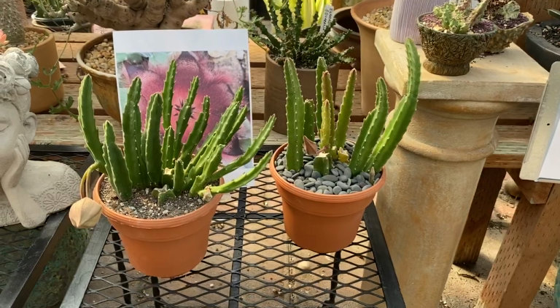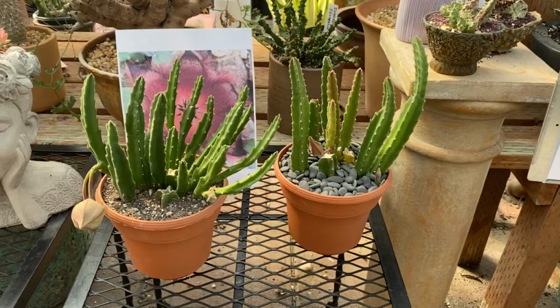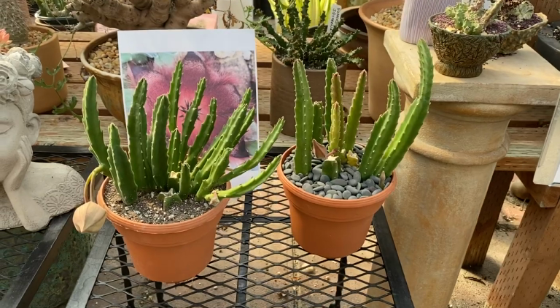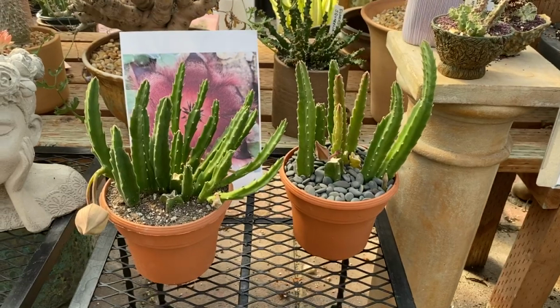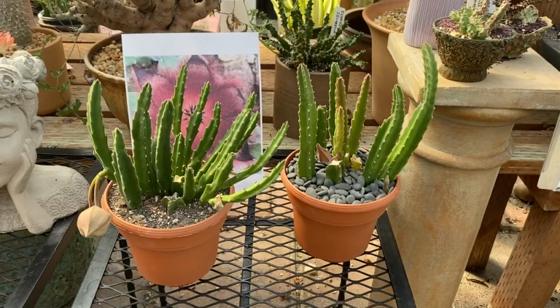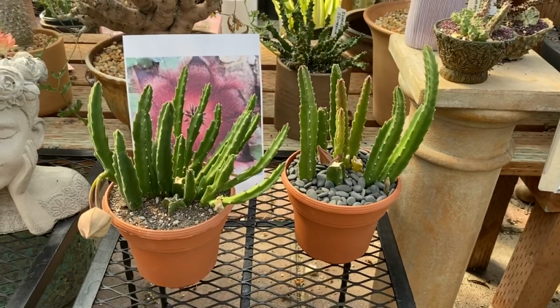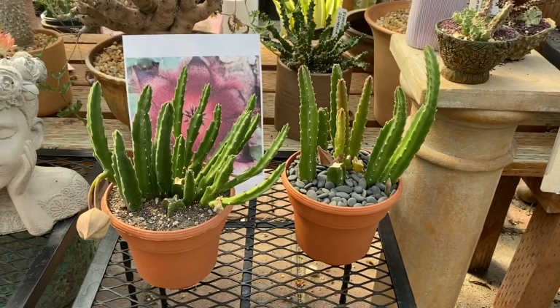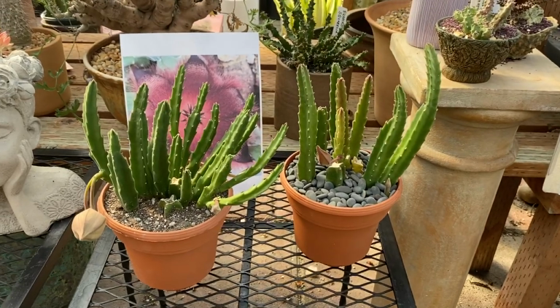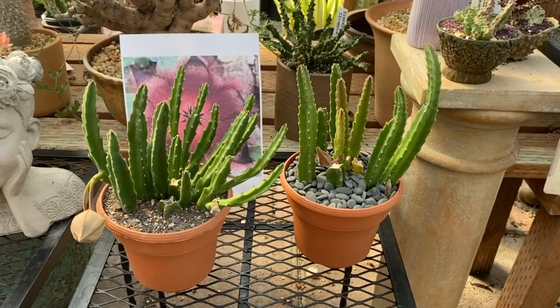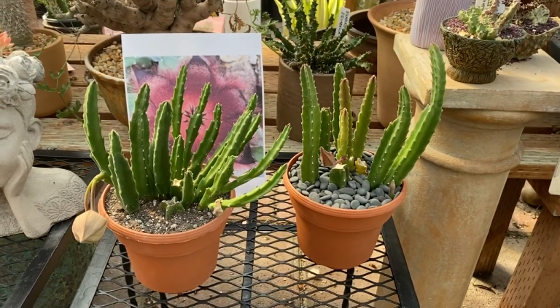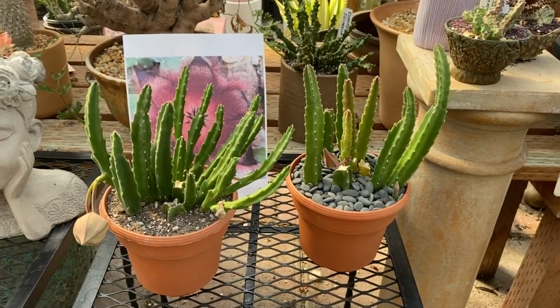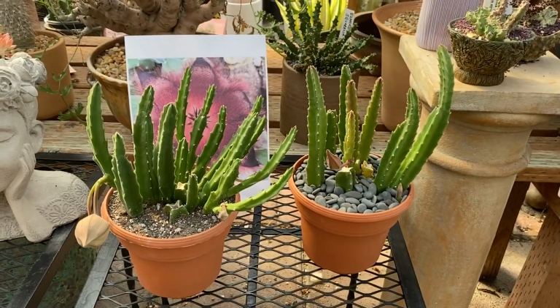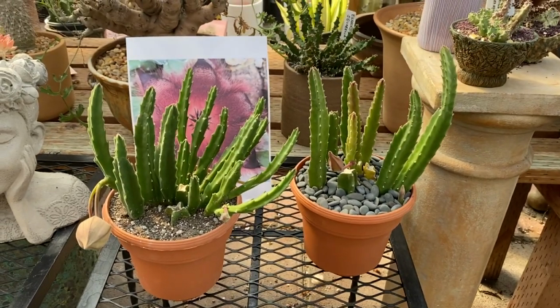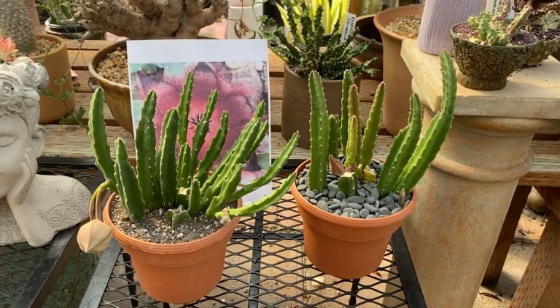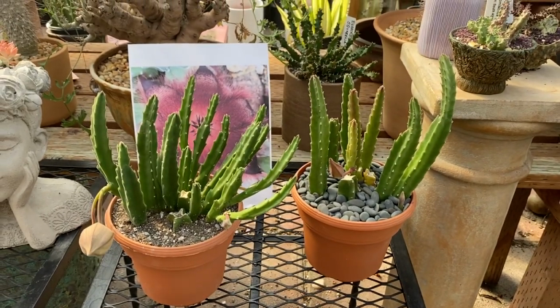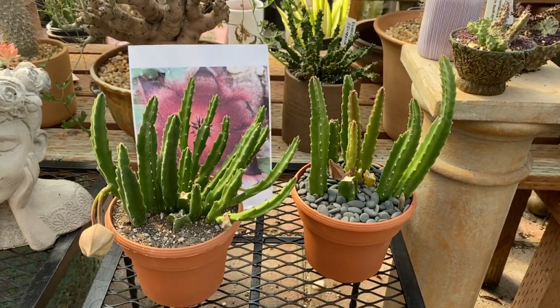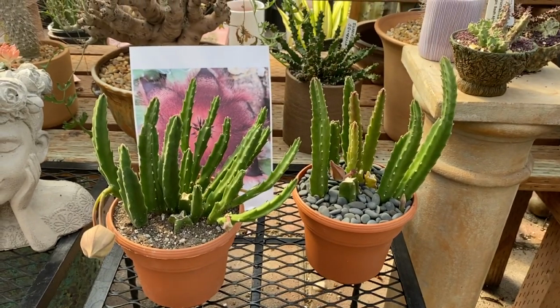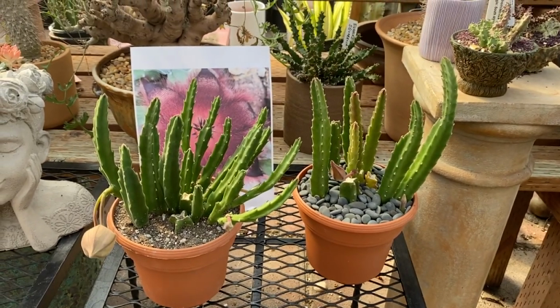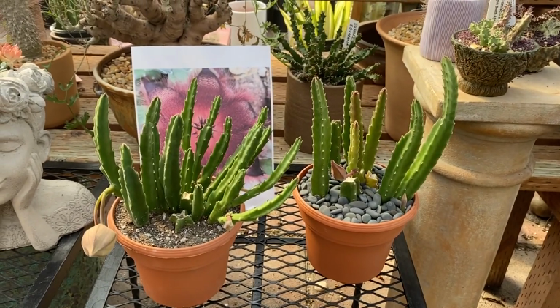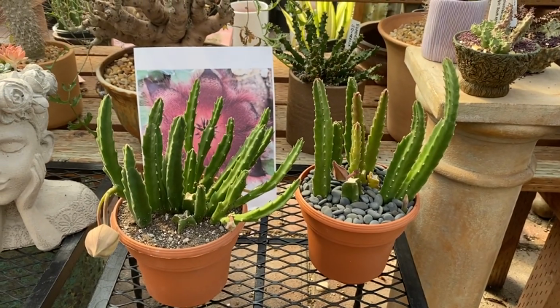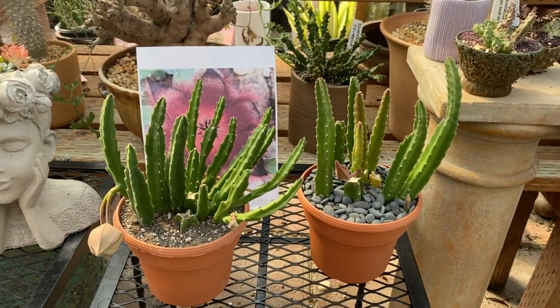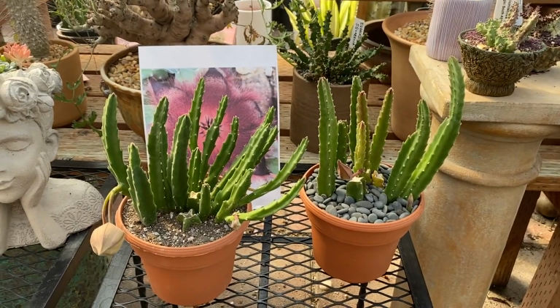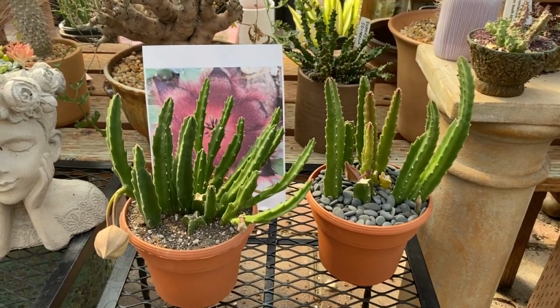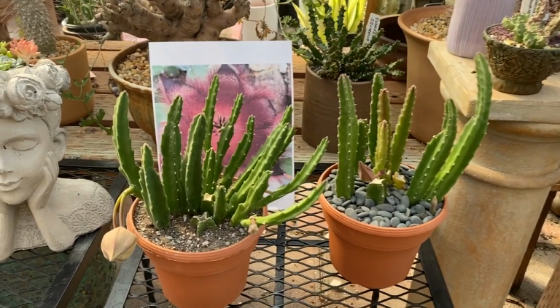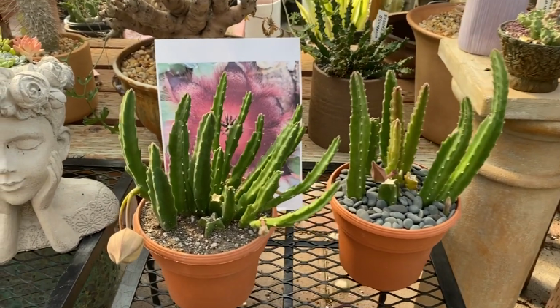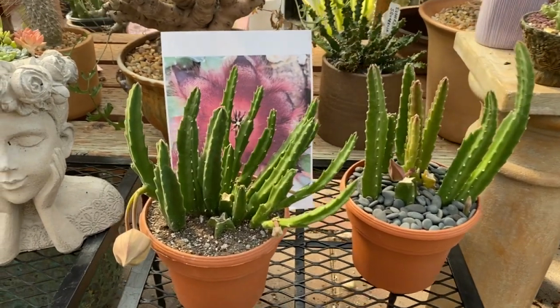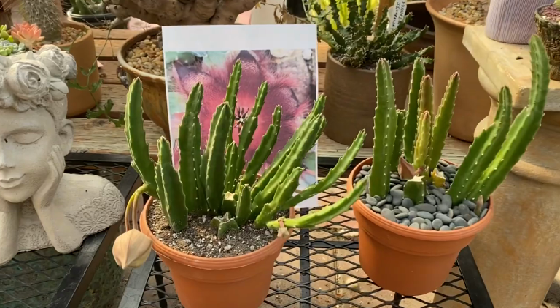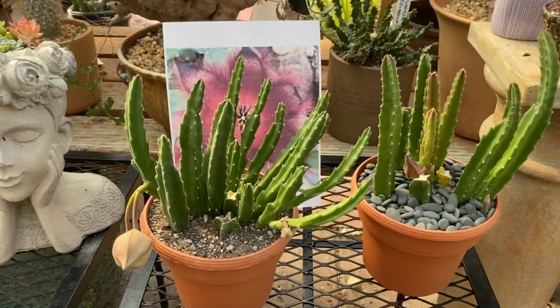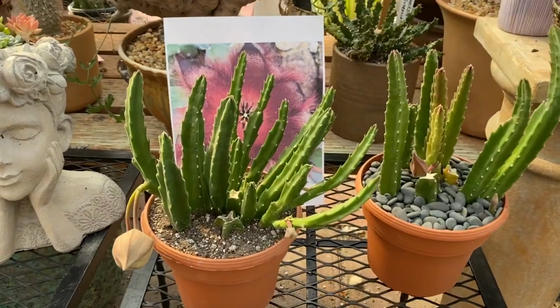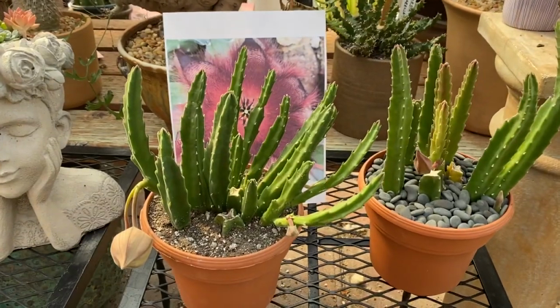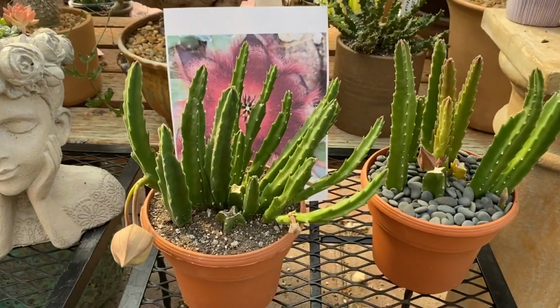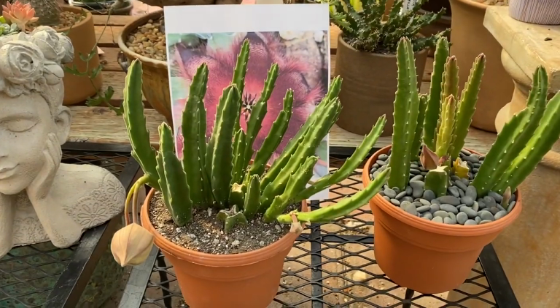Hi, this is Melini. Today I'm going to talk to you about Stapelia, also known as purple starfish flower.